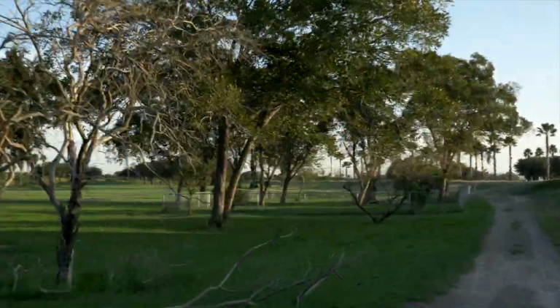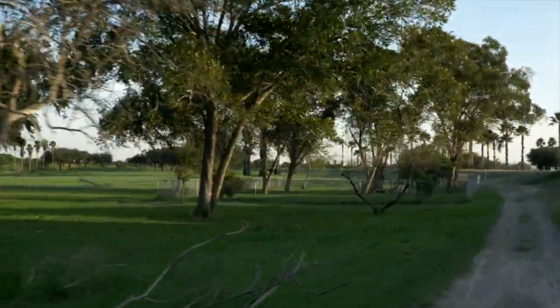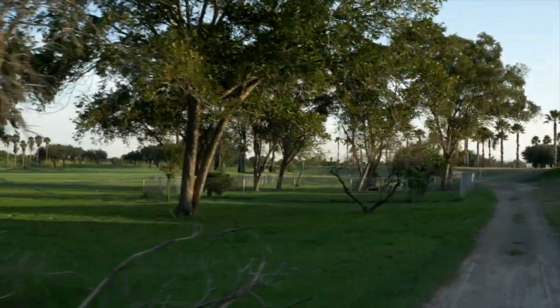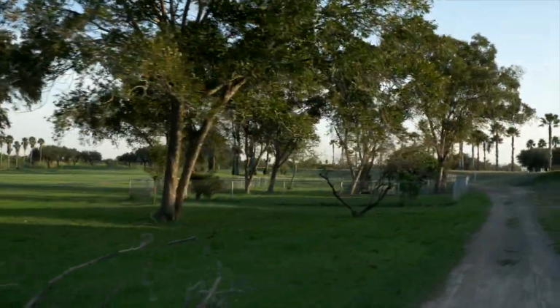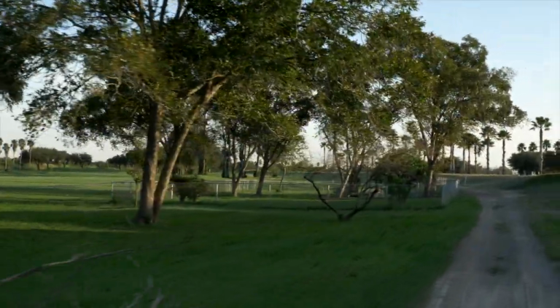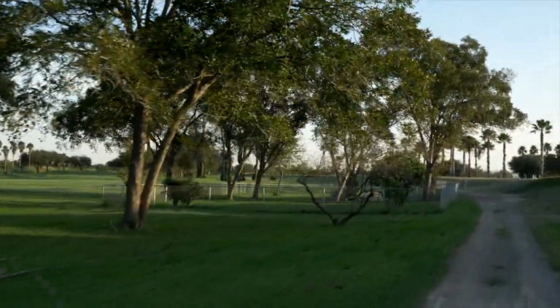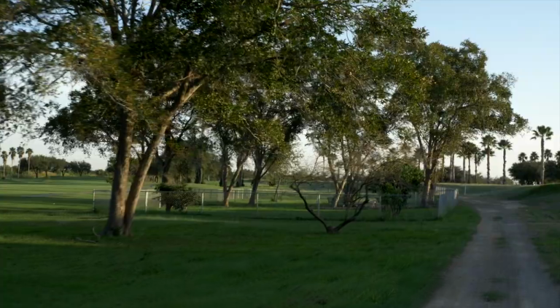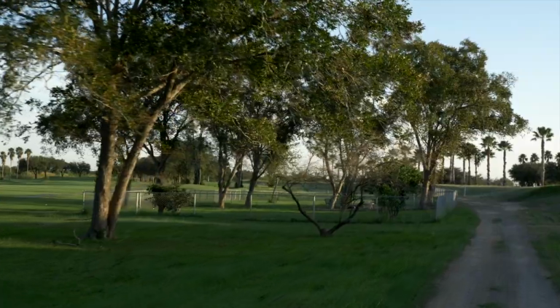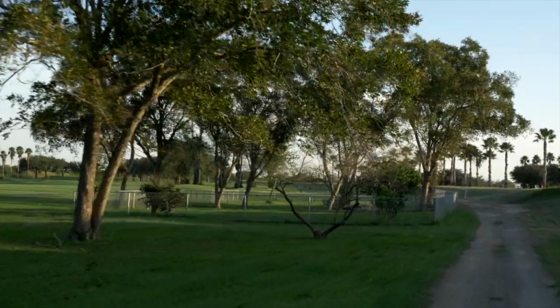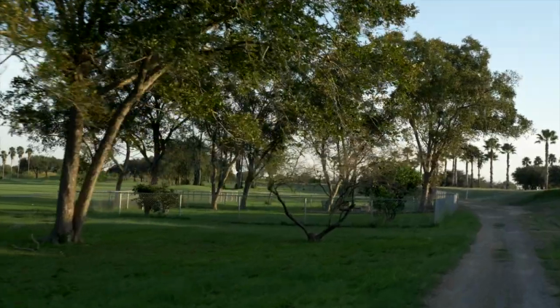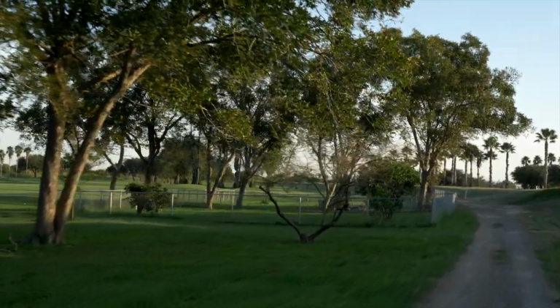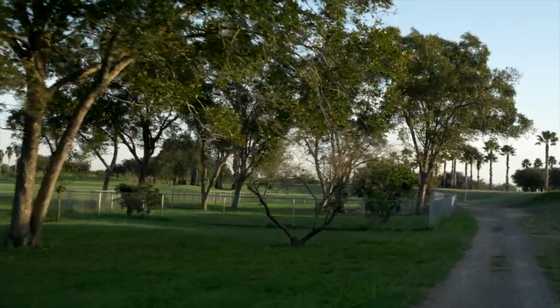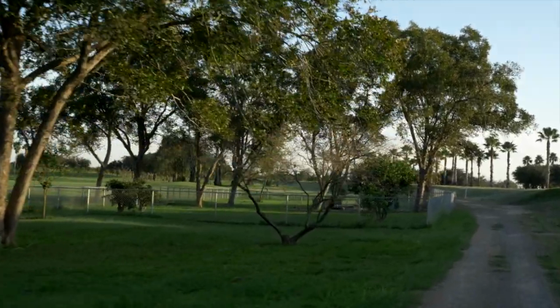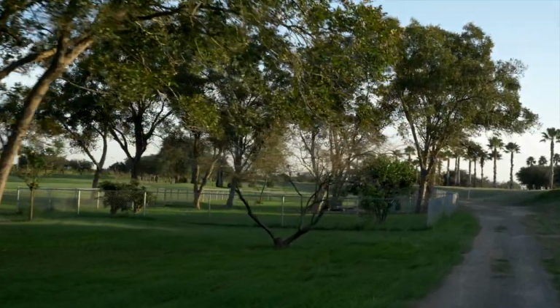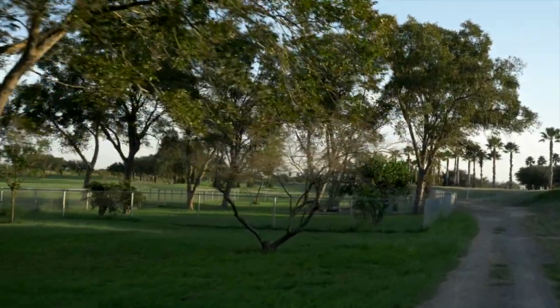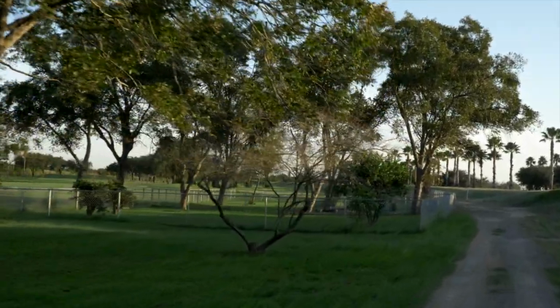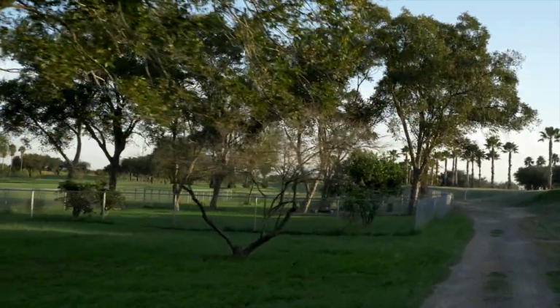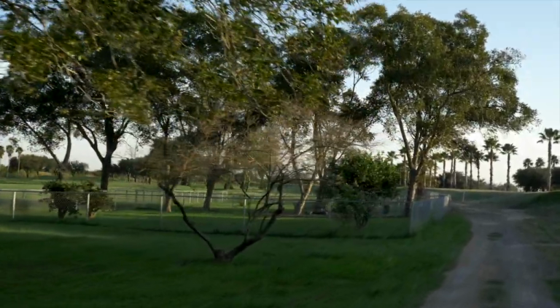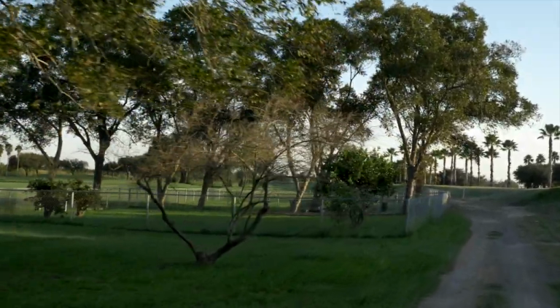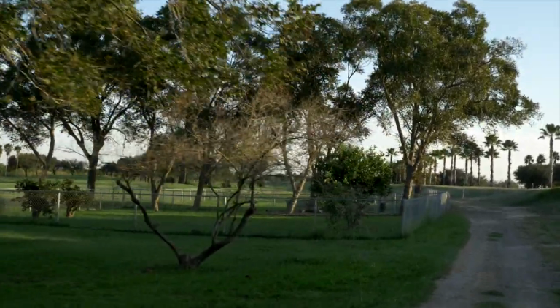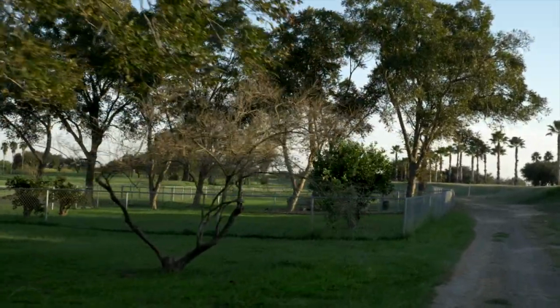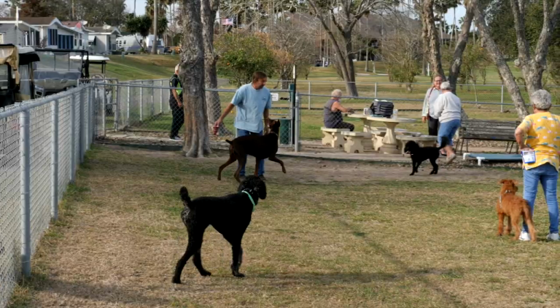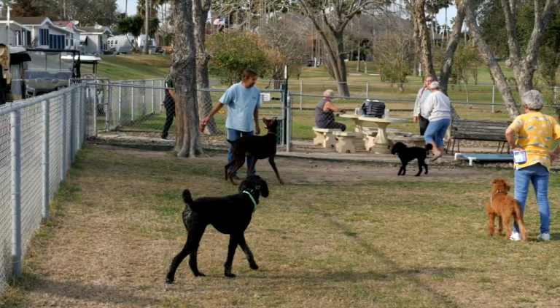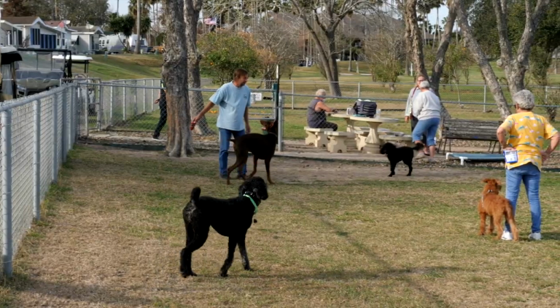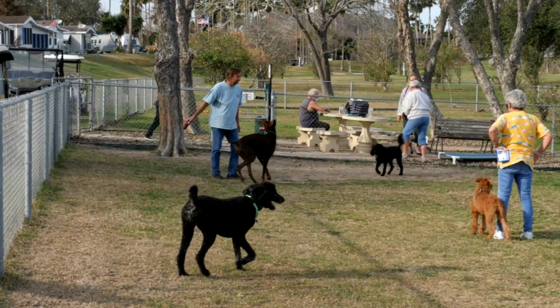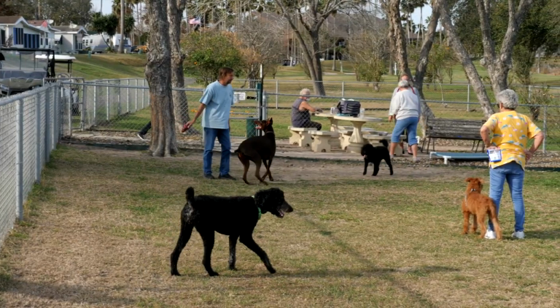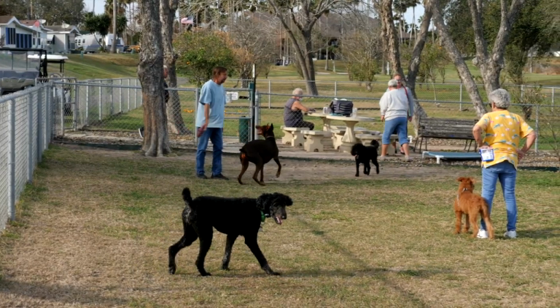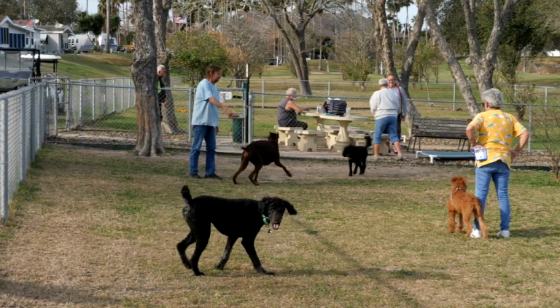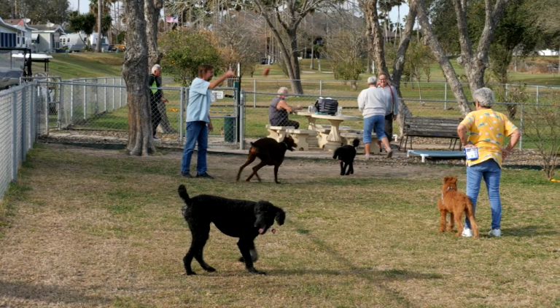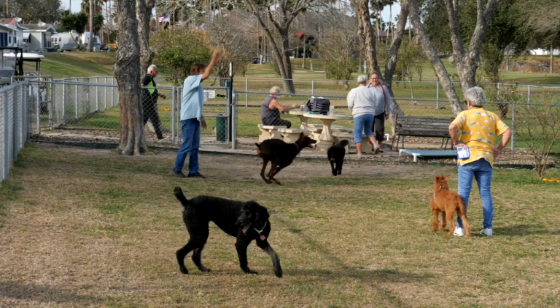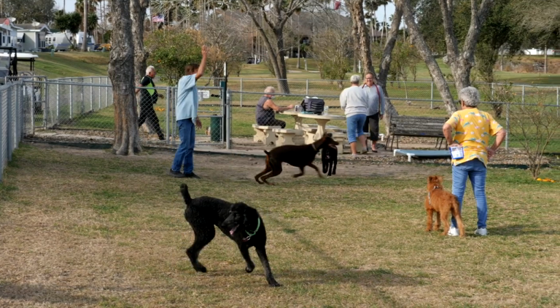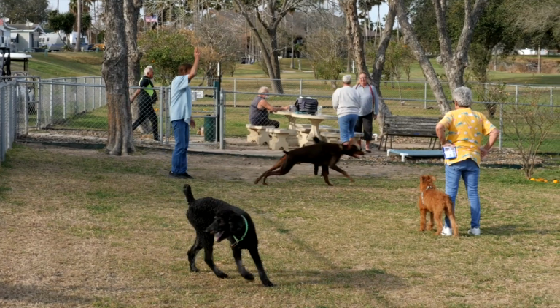Up ahead is the dog park. We have the happiest dogs in all of Texas.